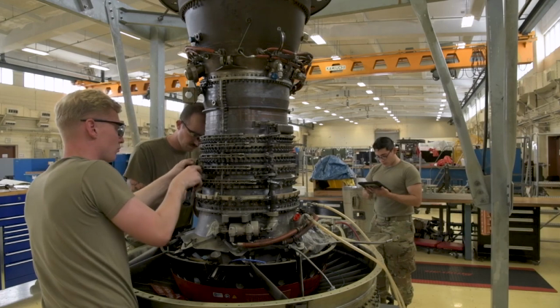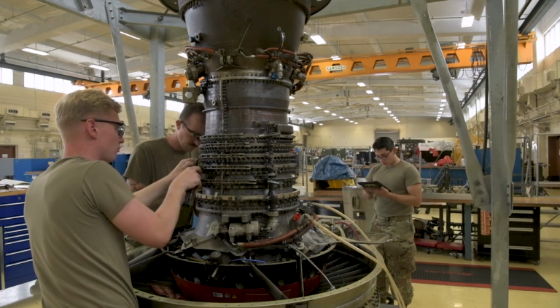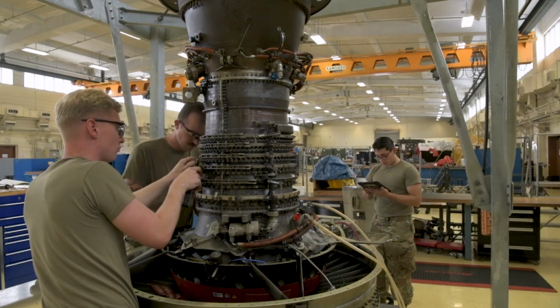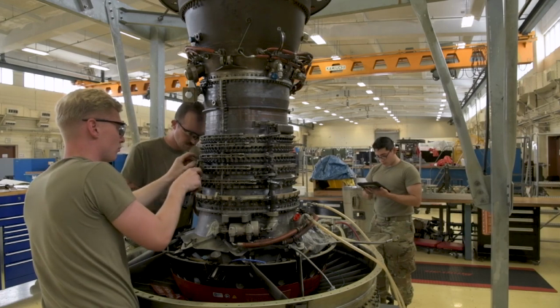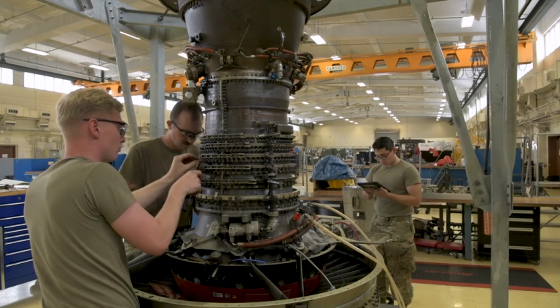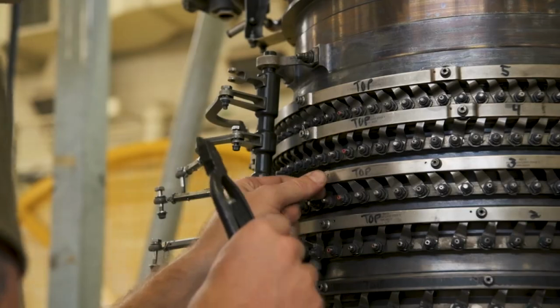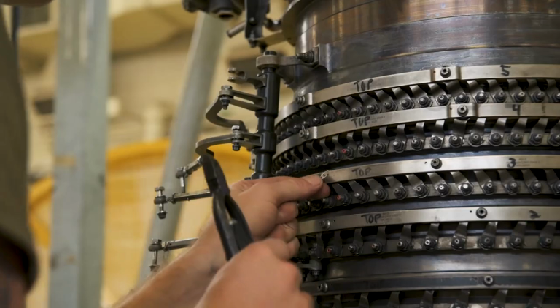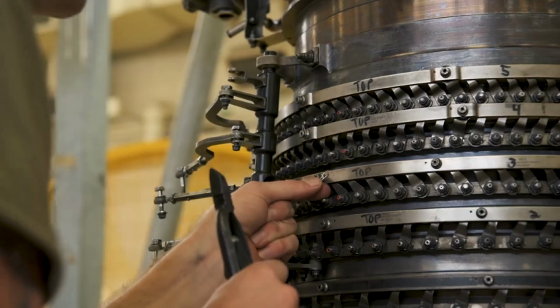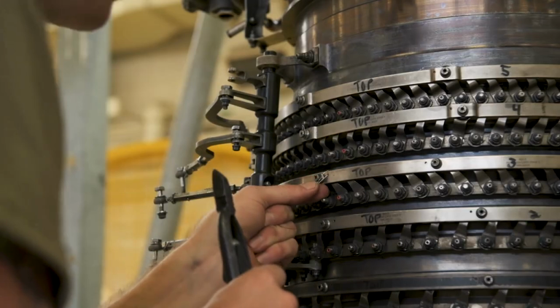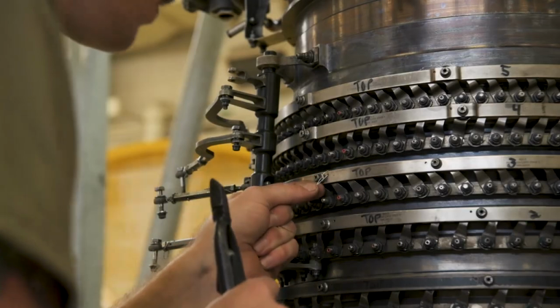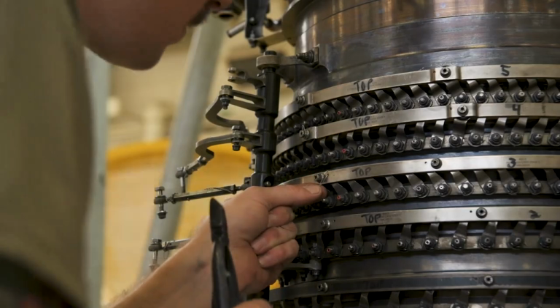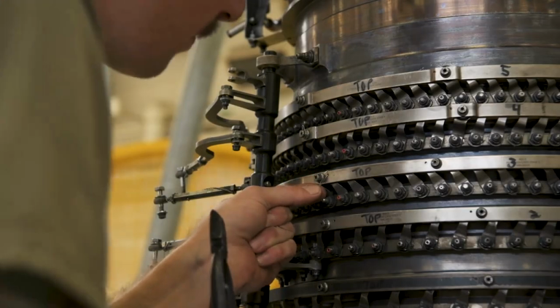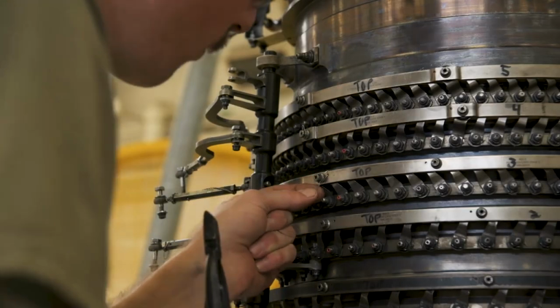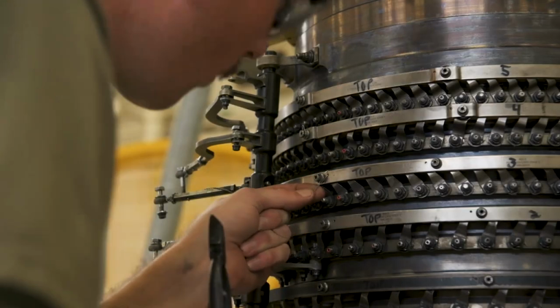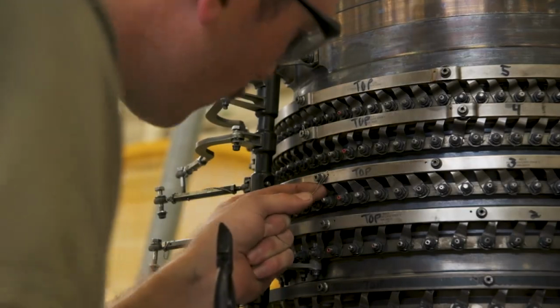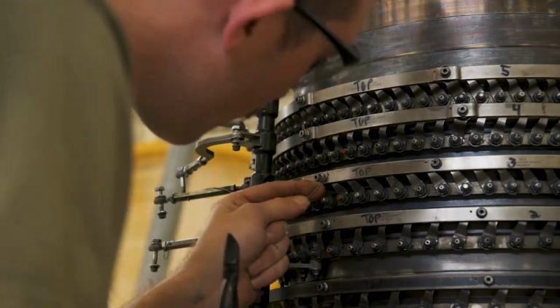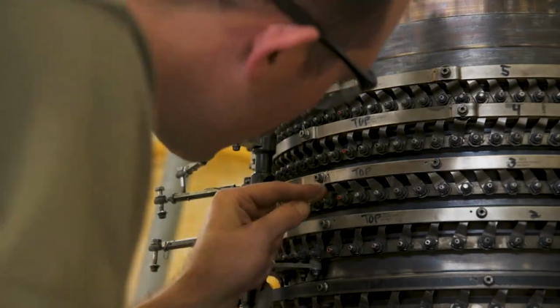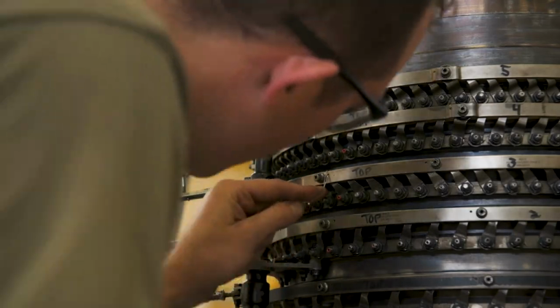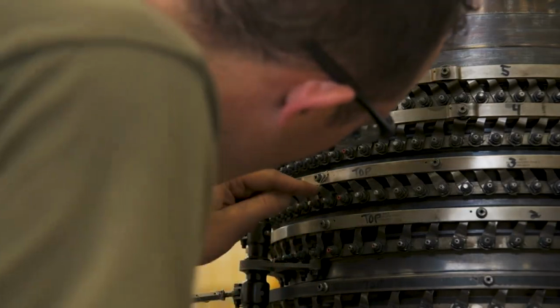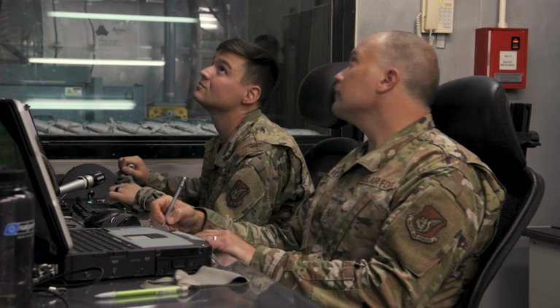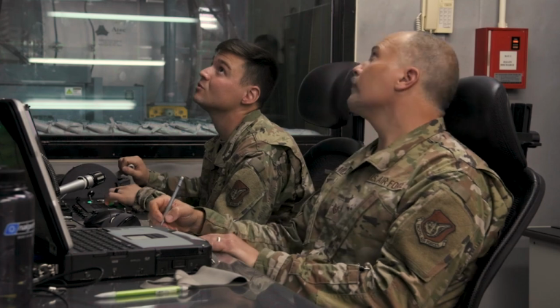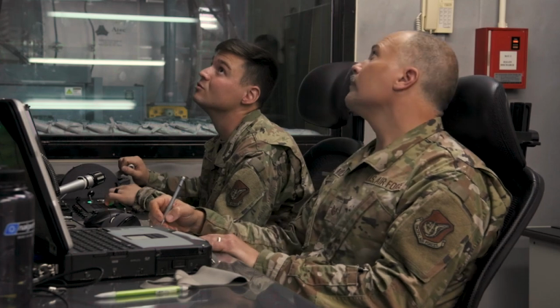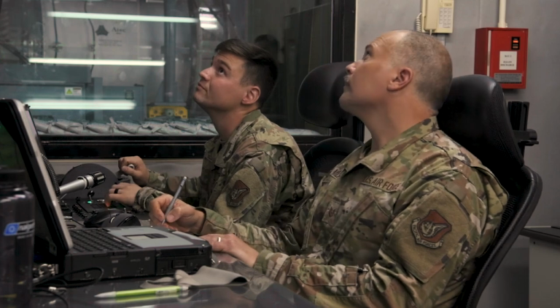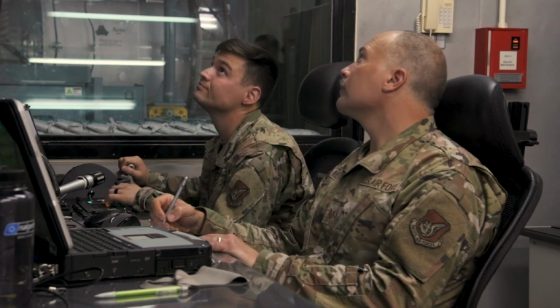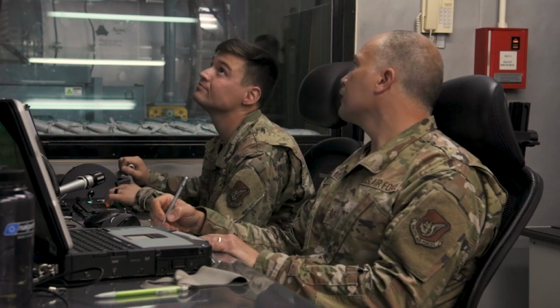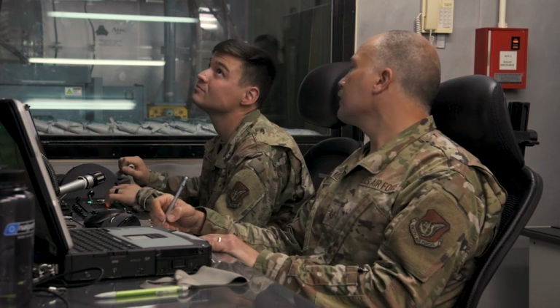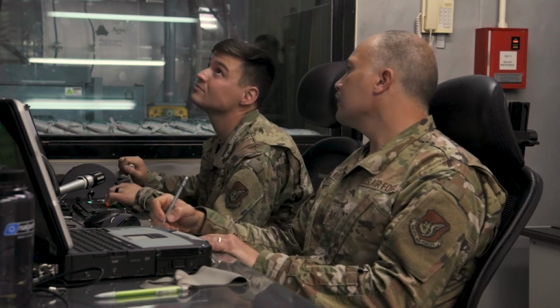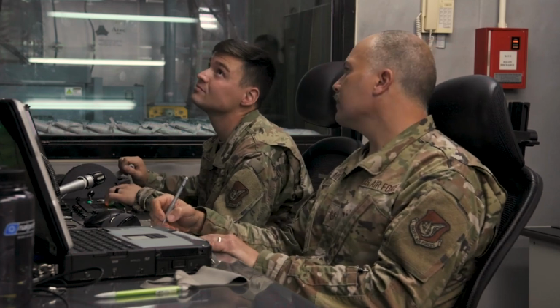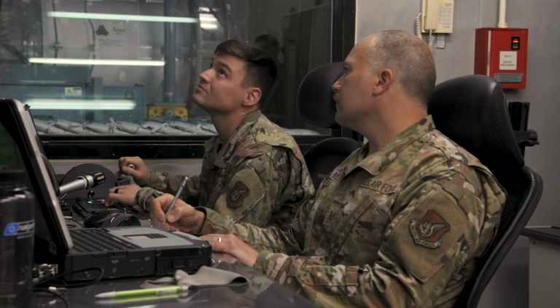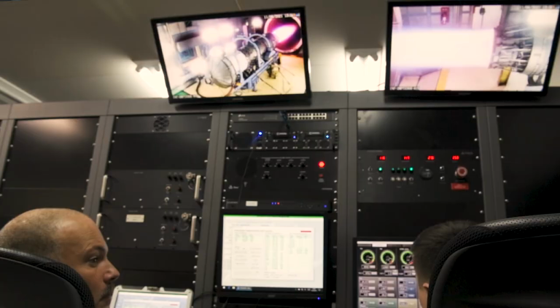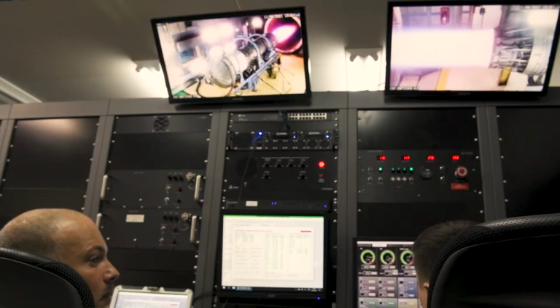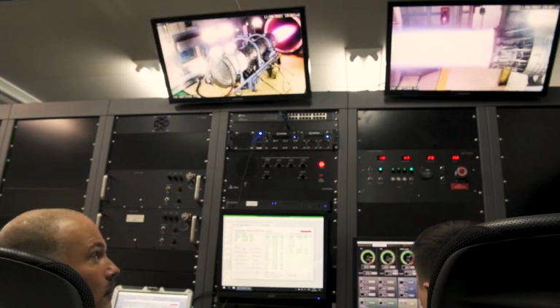At the end of that build-up process, we inspect the engine, and then we send it to our test facility to ops check everything that we've done.